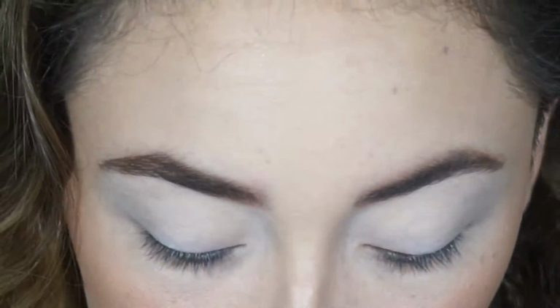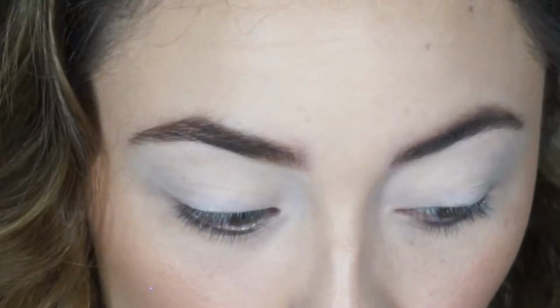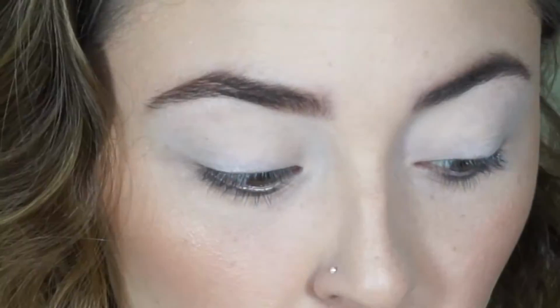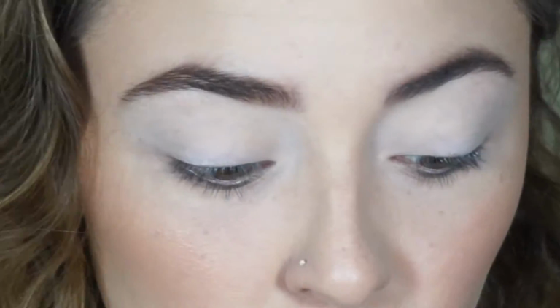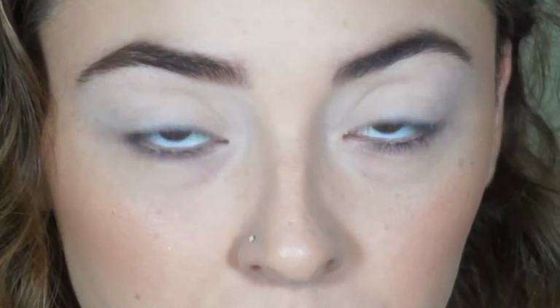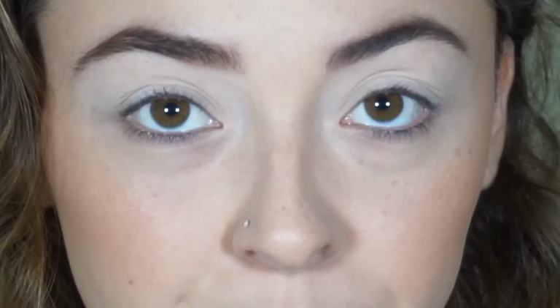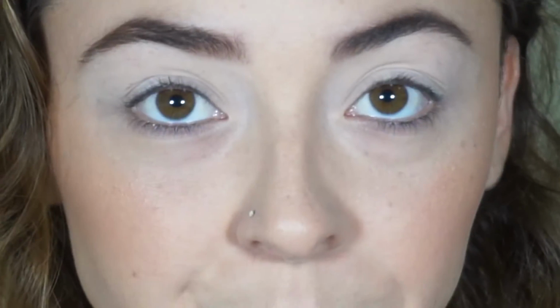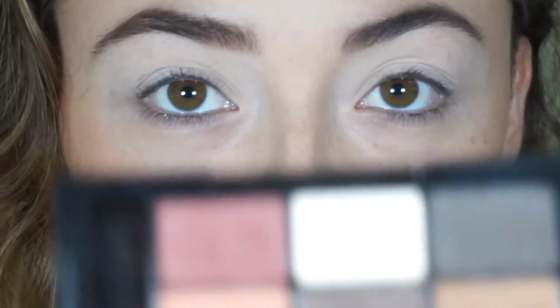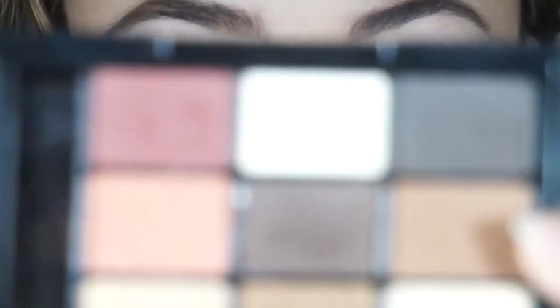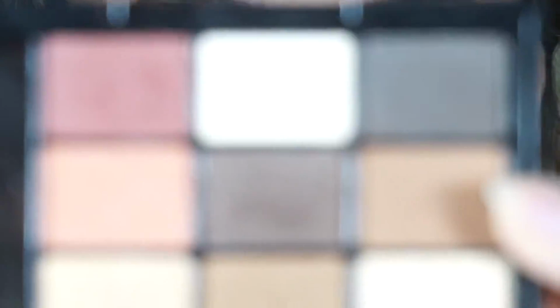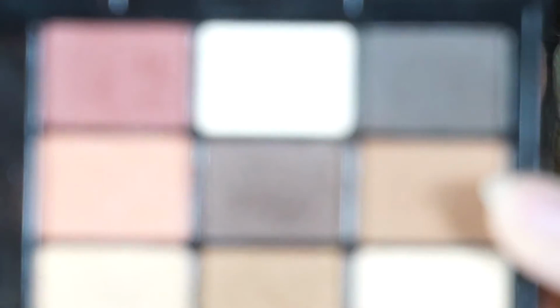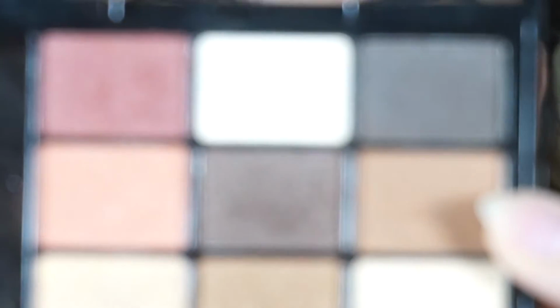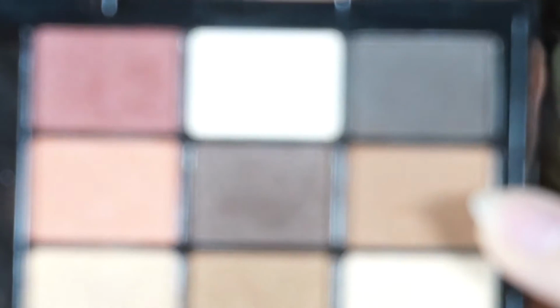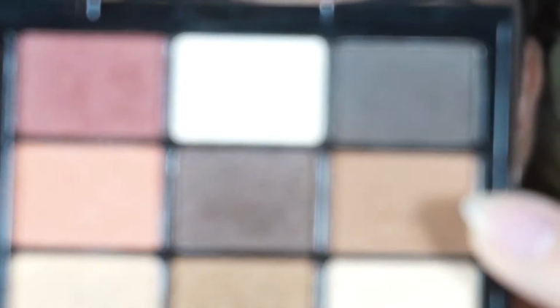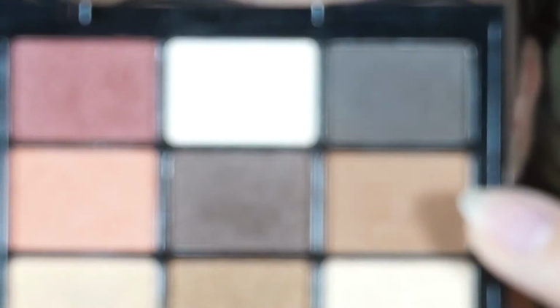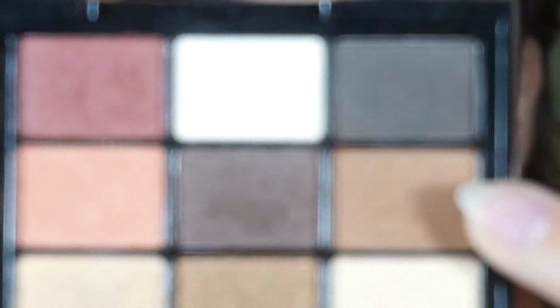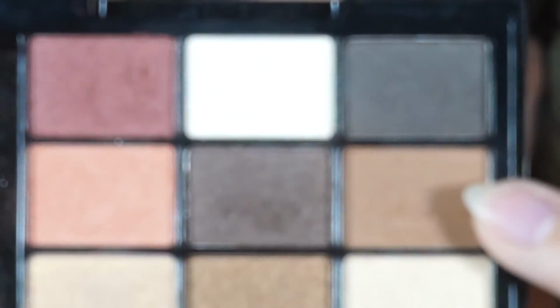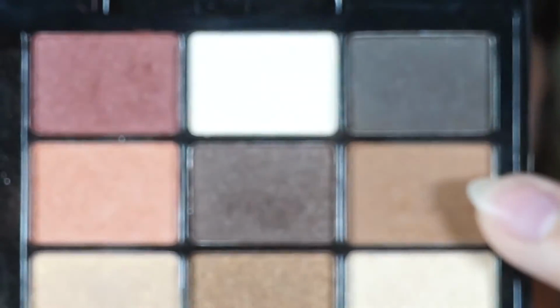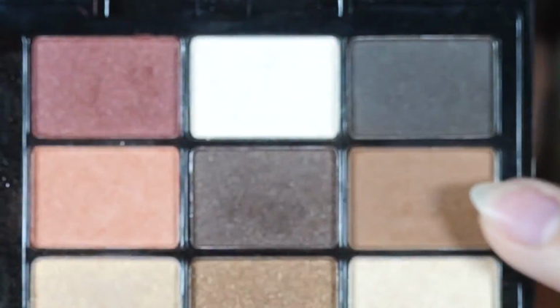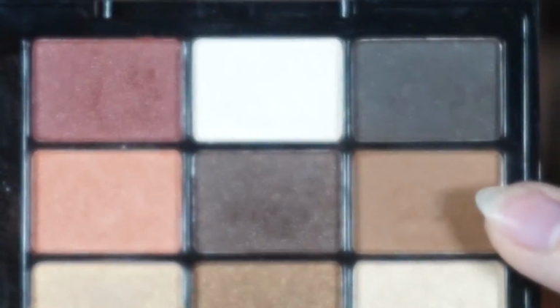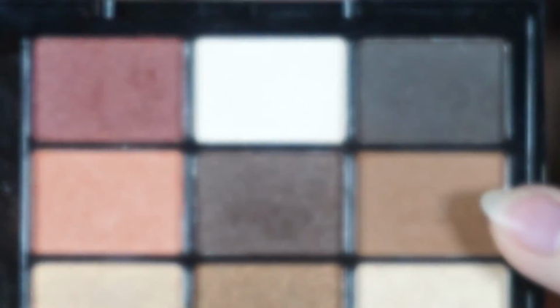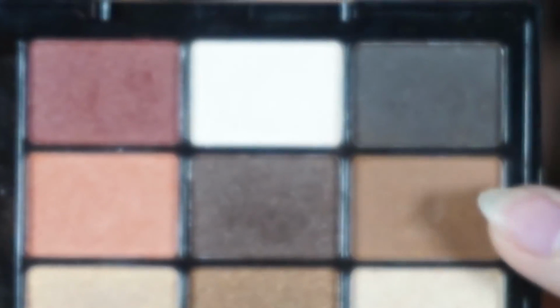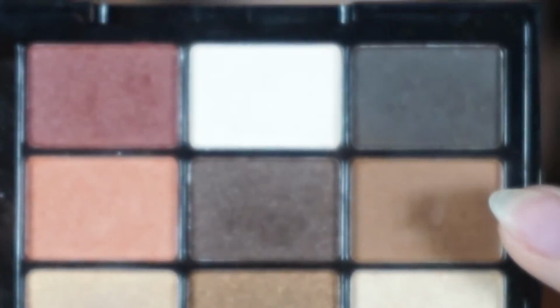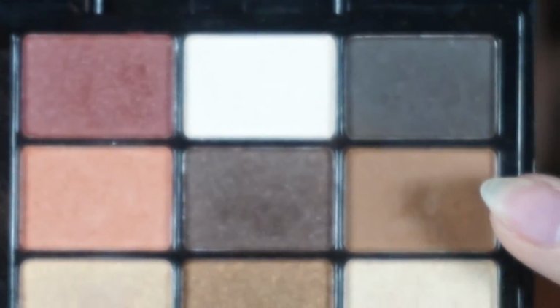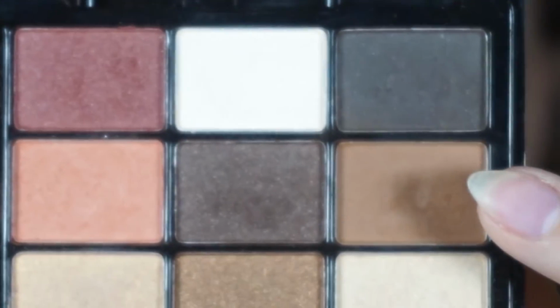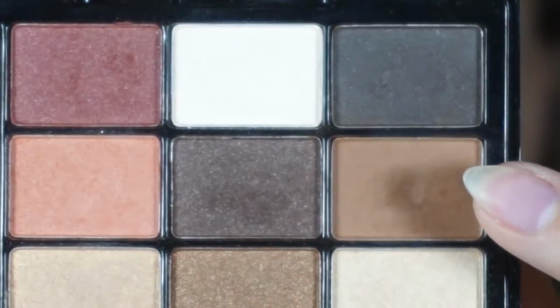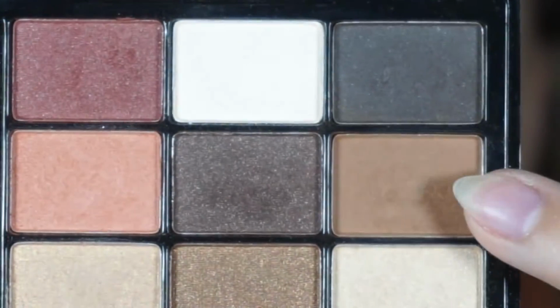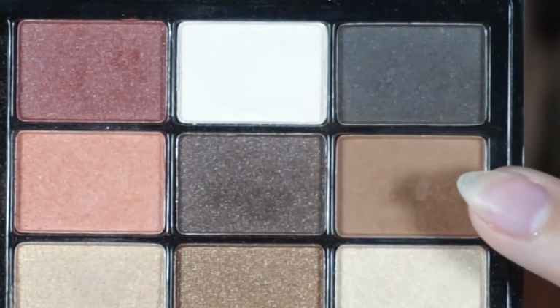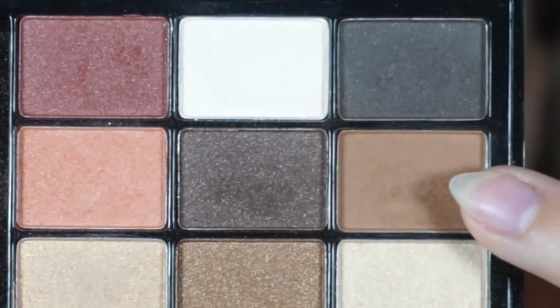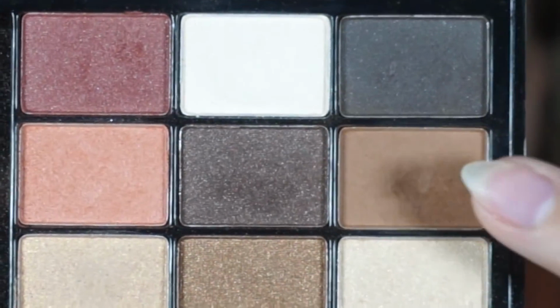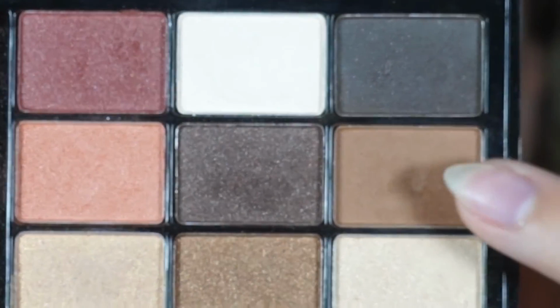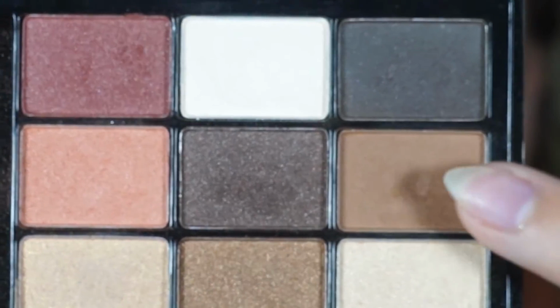For the transition color, I'll be taking this light brown shade and placing that all over the crease.